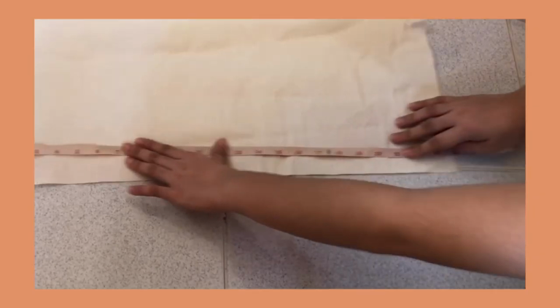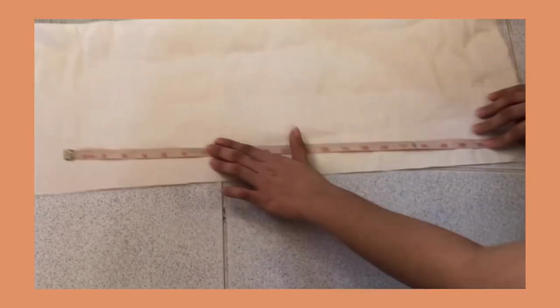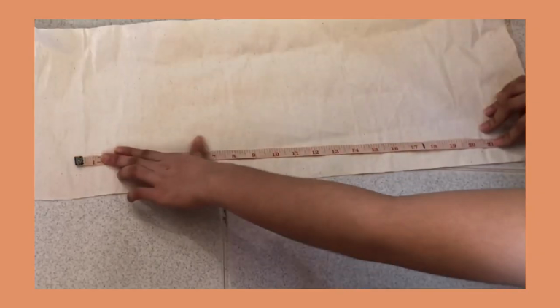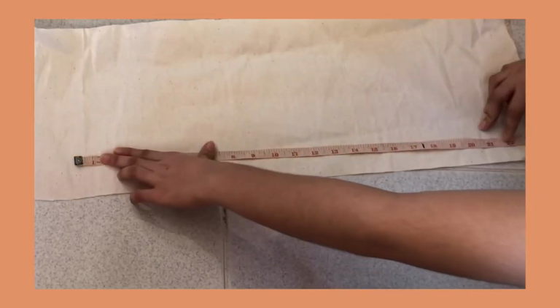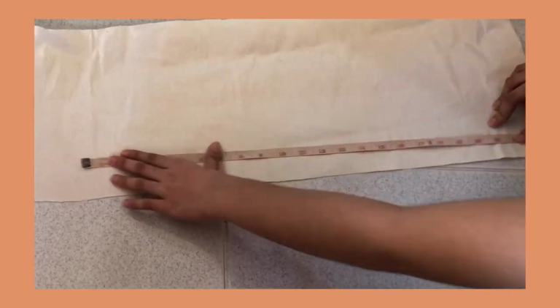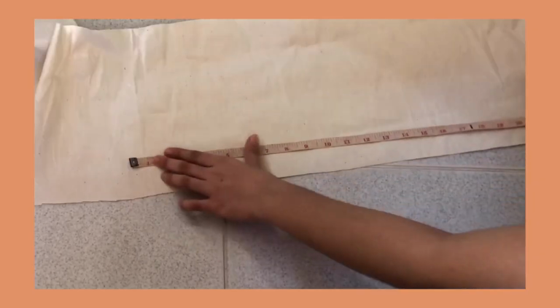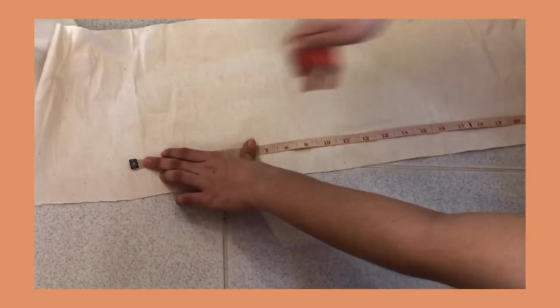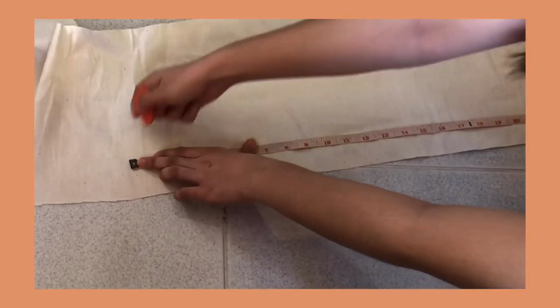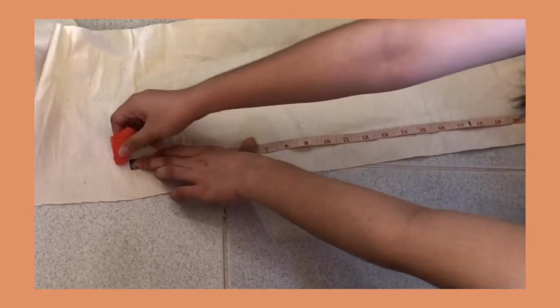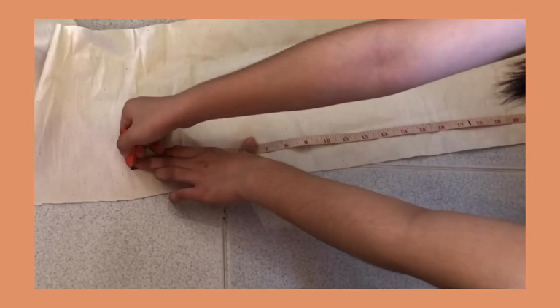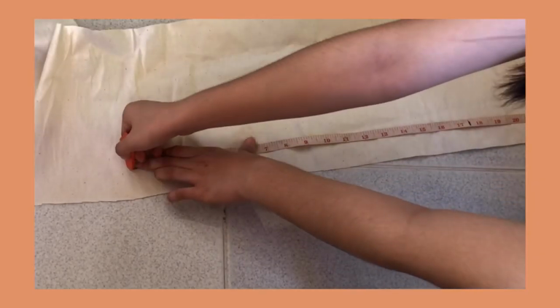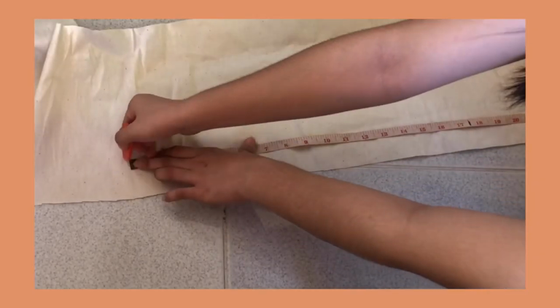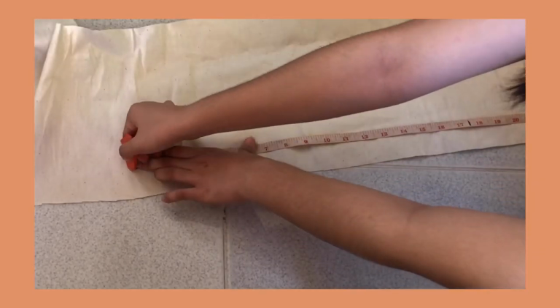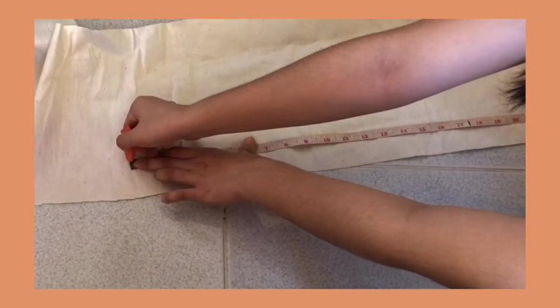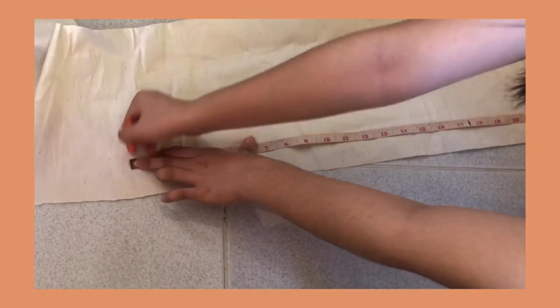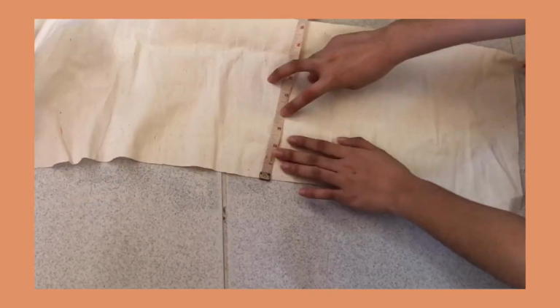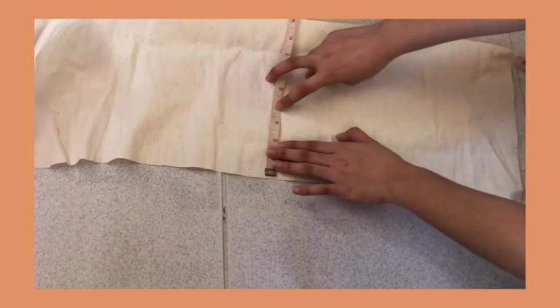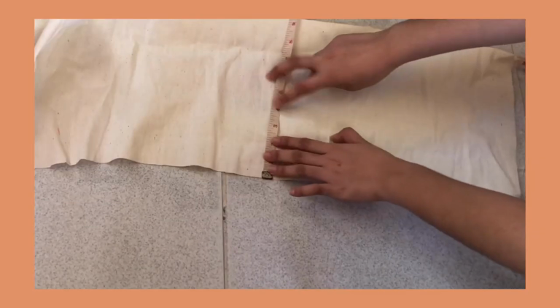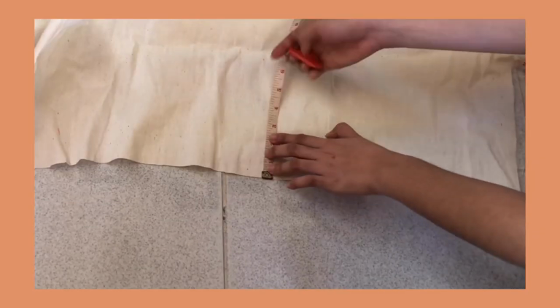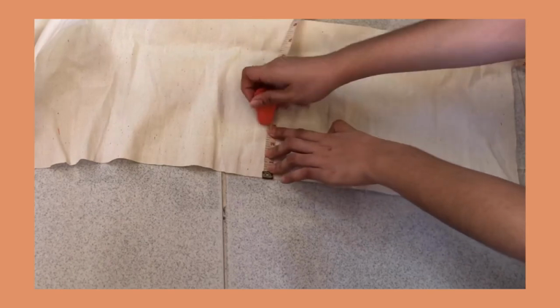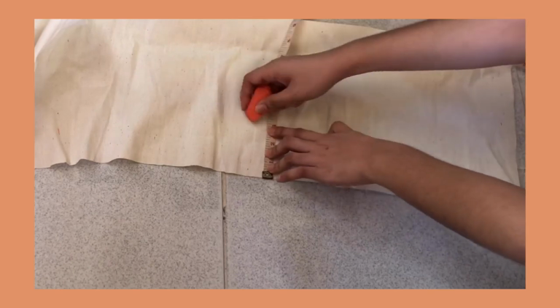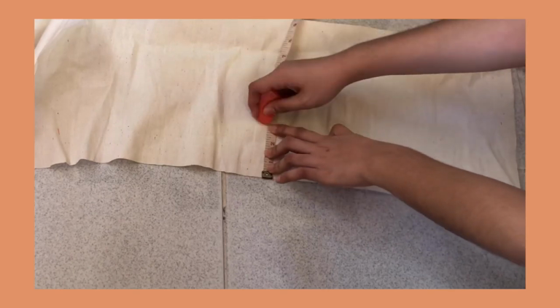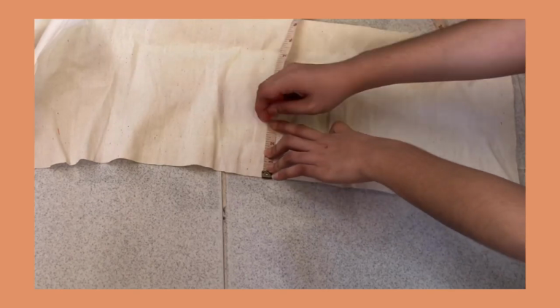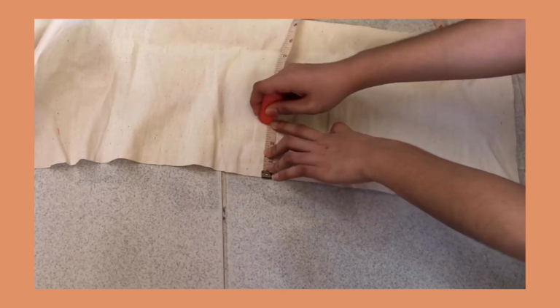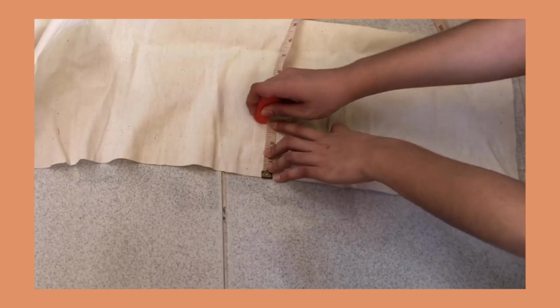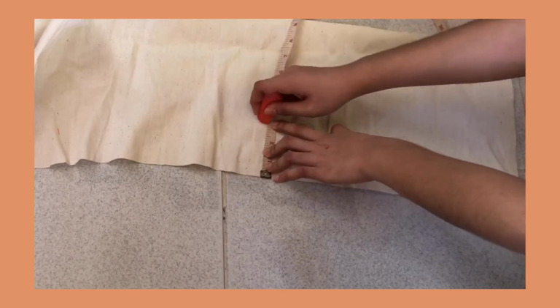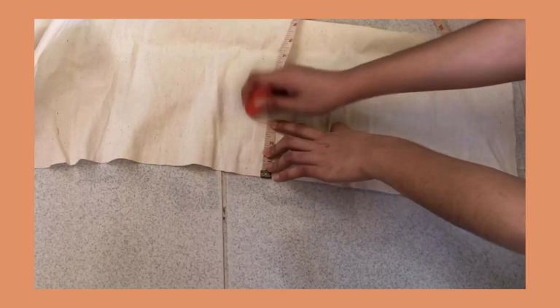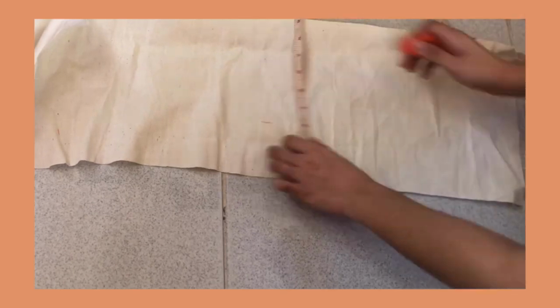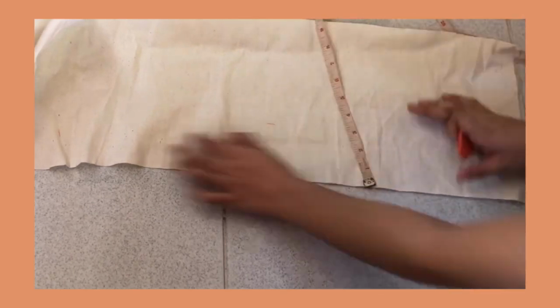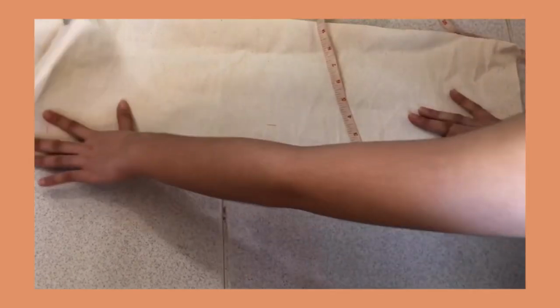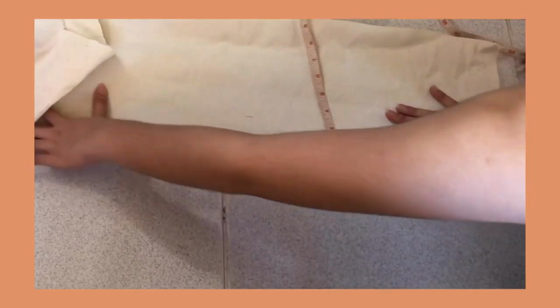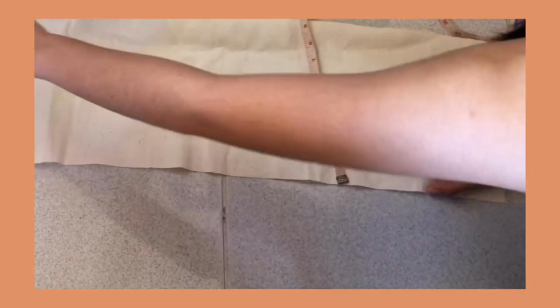For the handle of the bag, I marked out 24 inches long and 3 inches wide from the fabric.